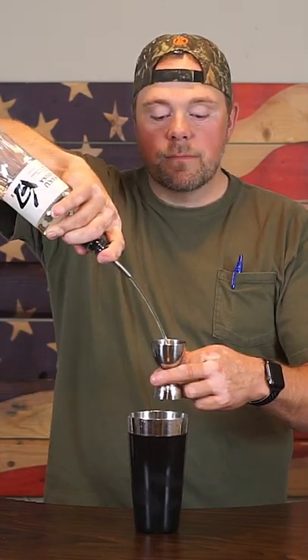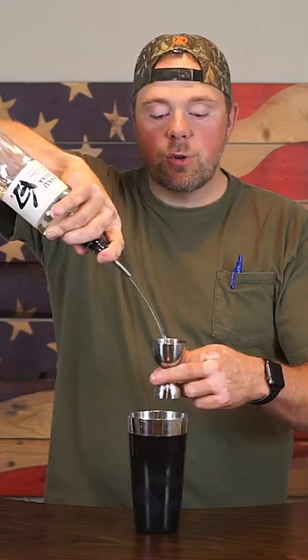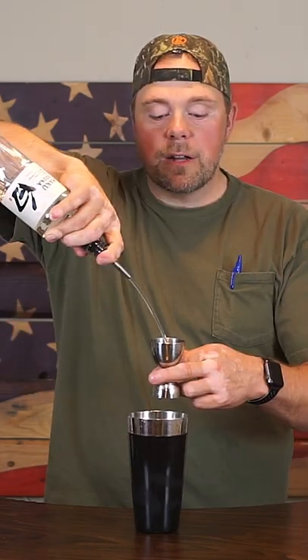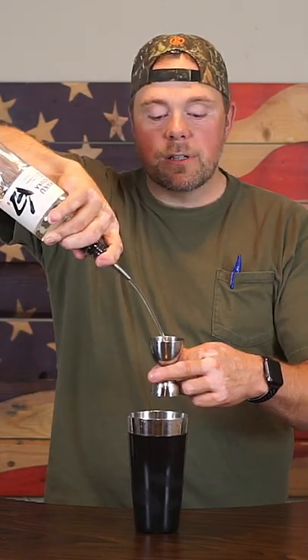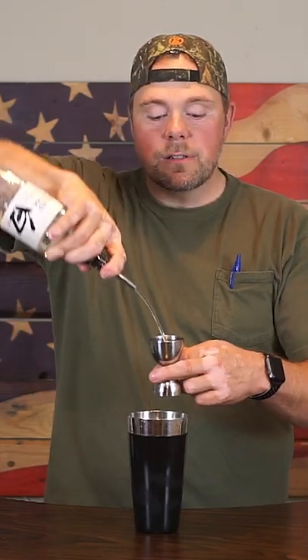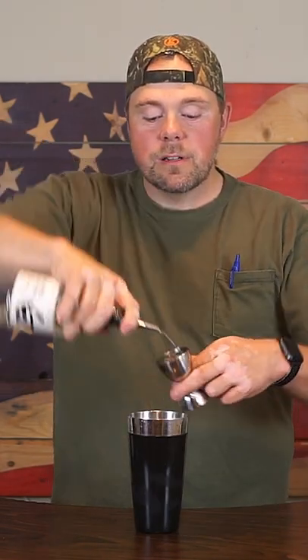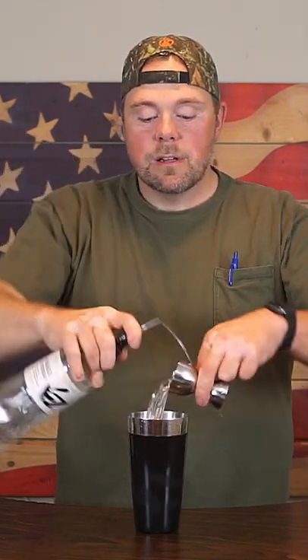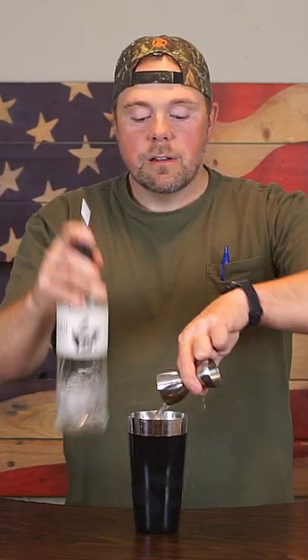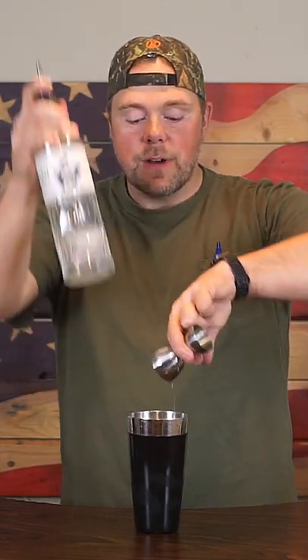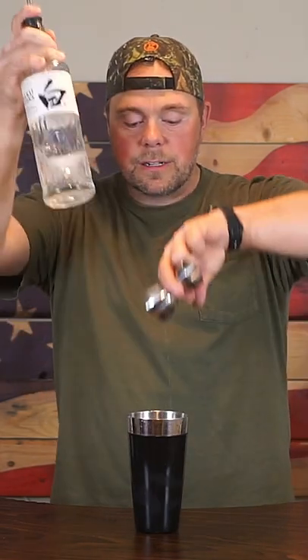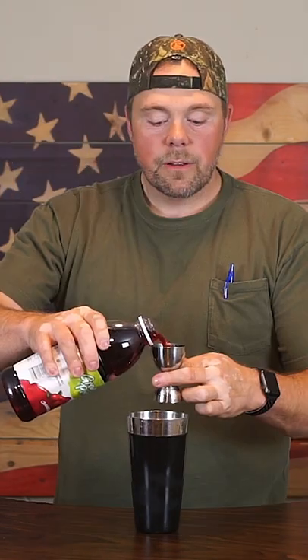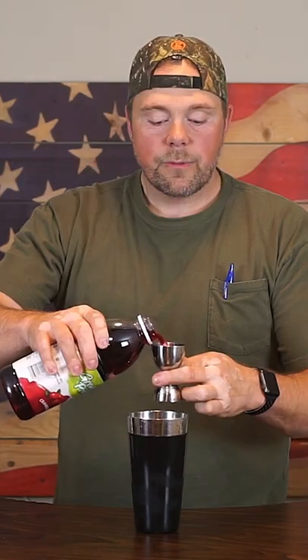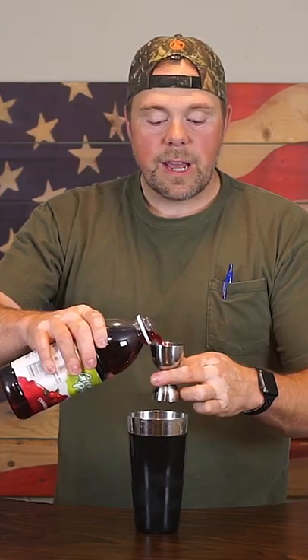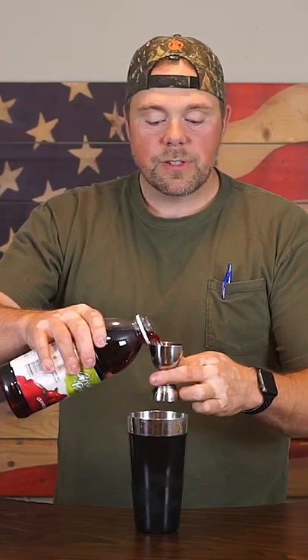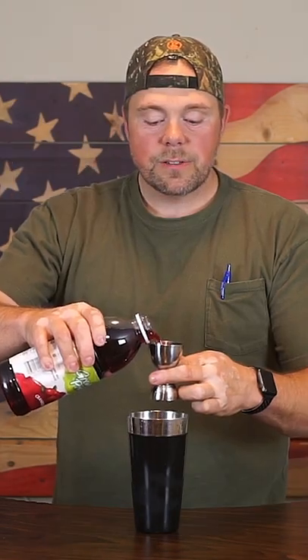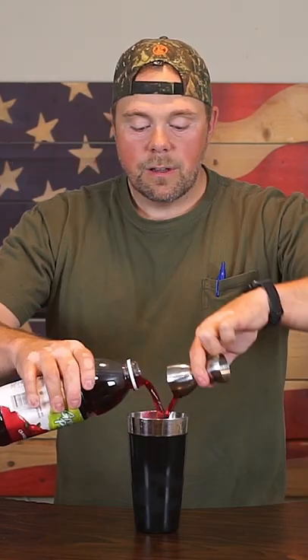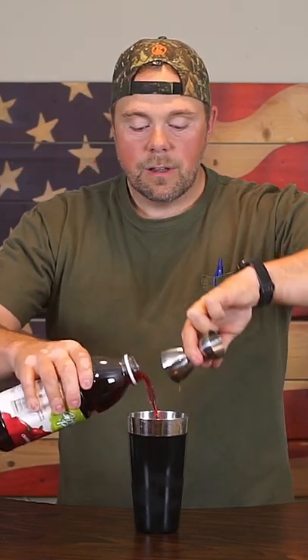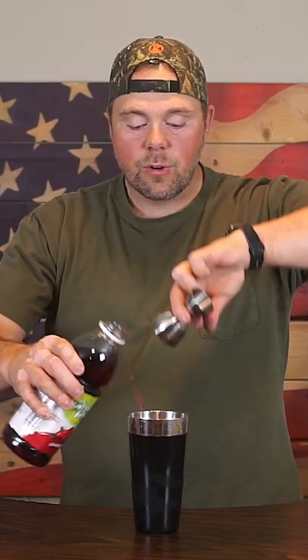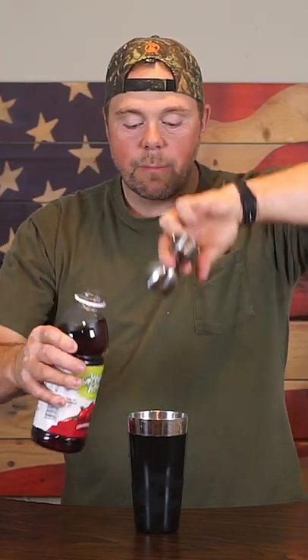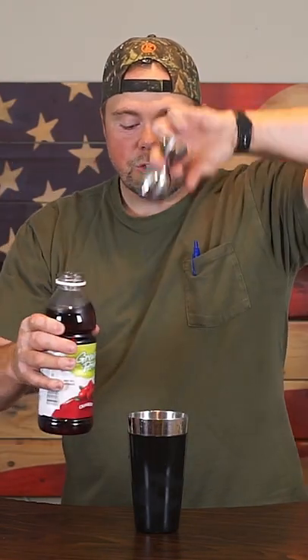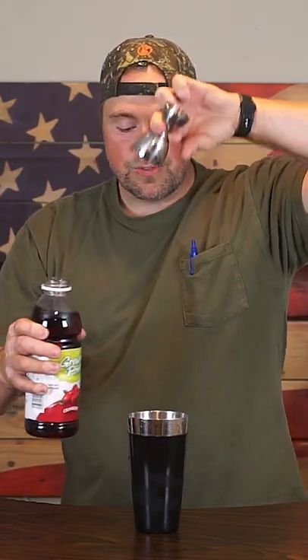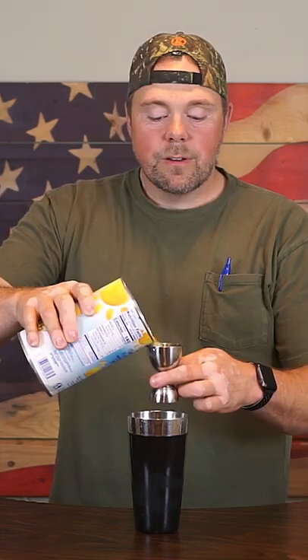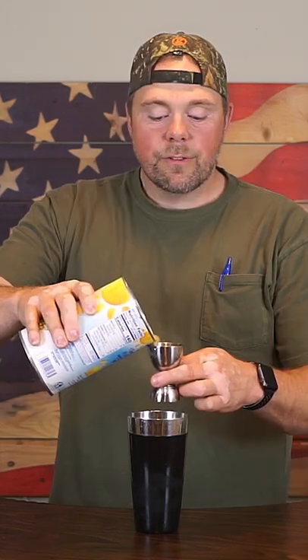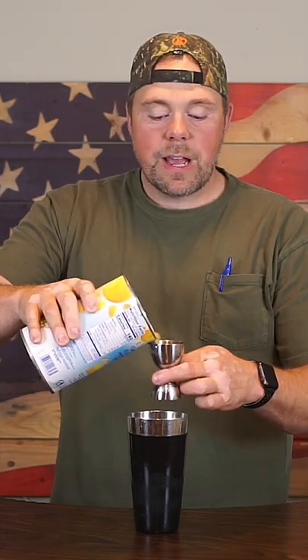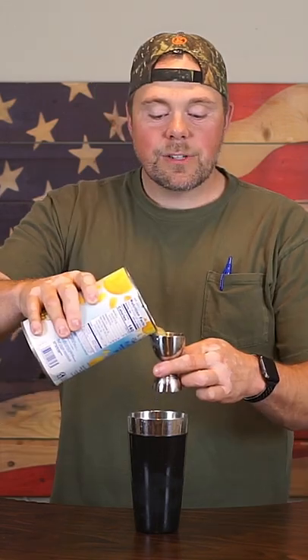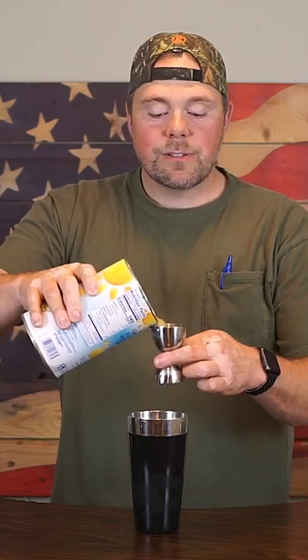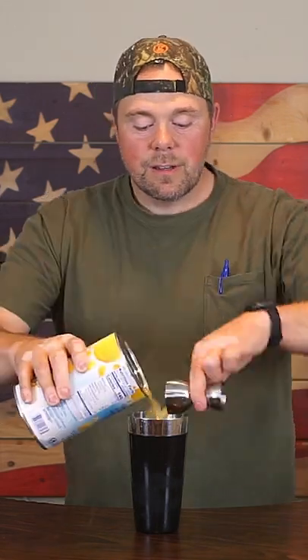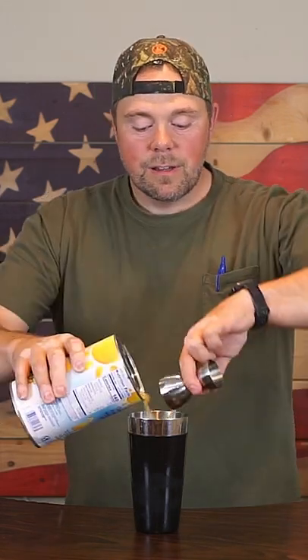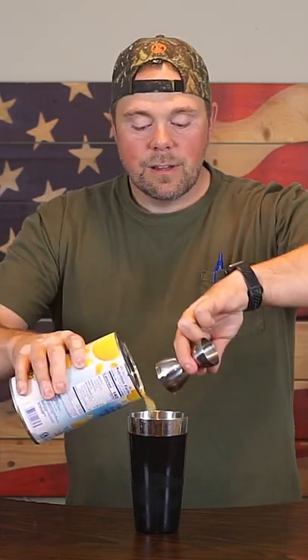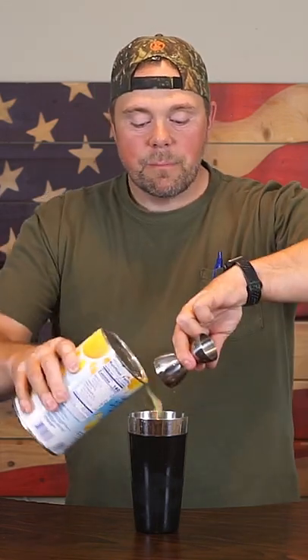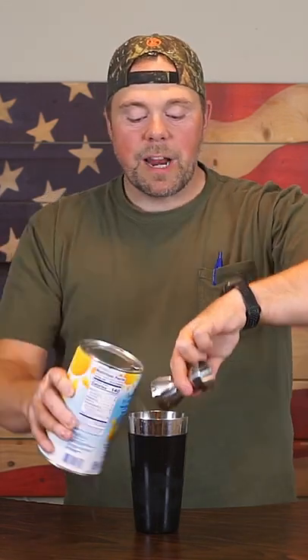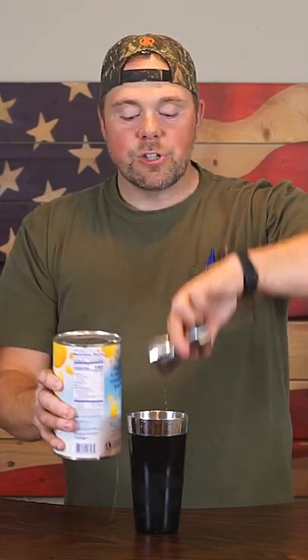Two ounces vodka. Three ounces cranberry juice. Three ounces pineapple juice.